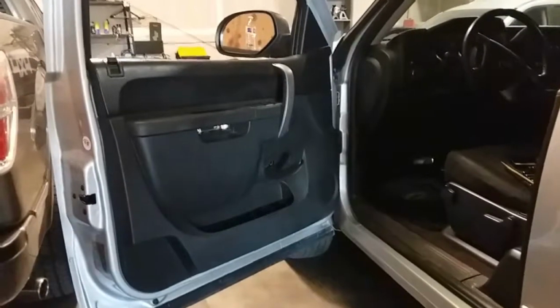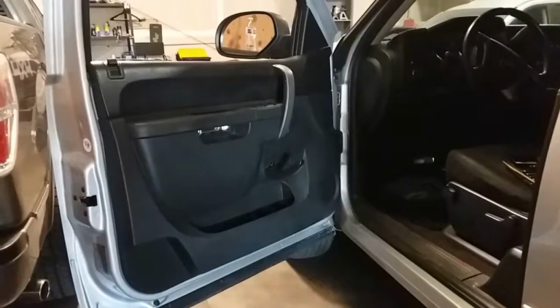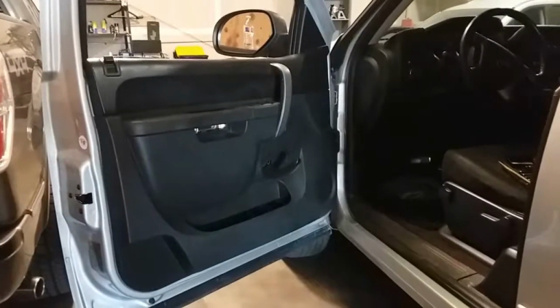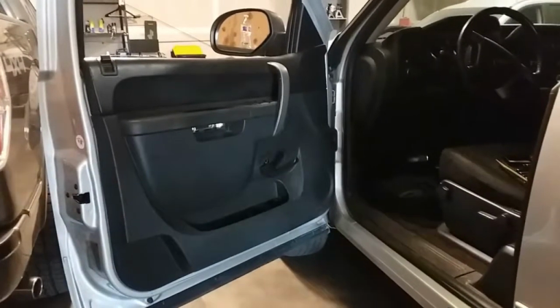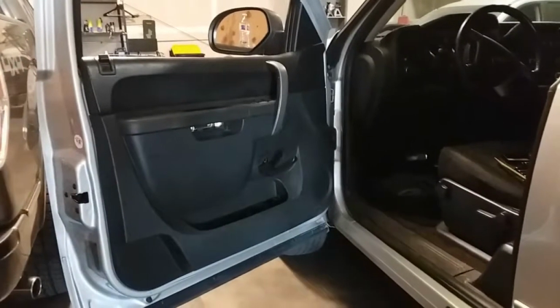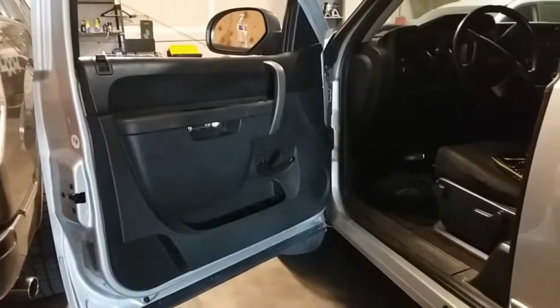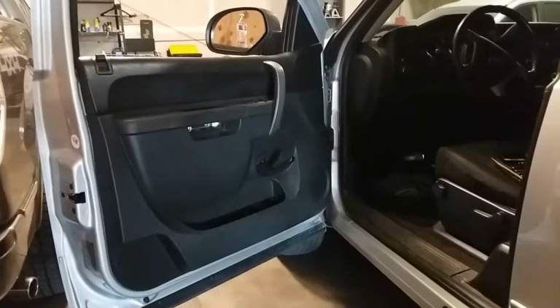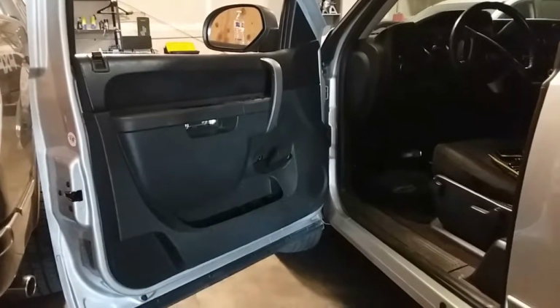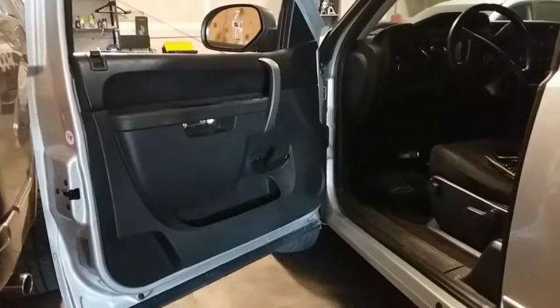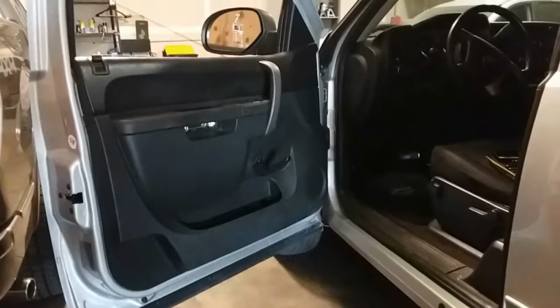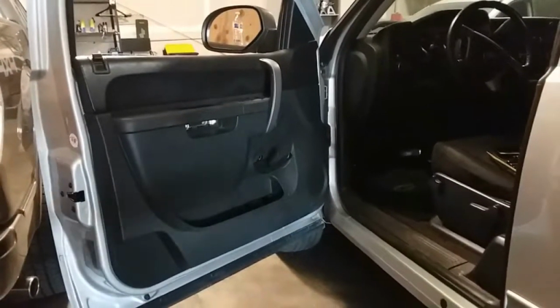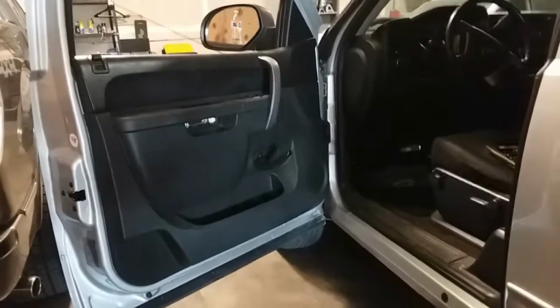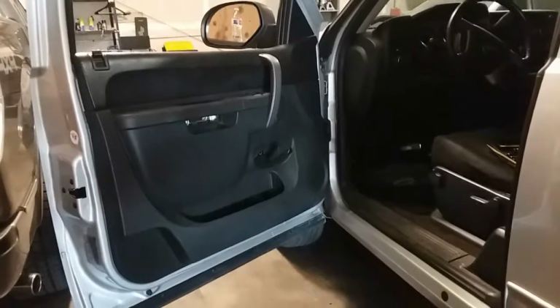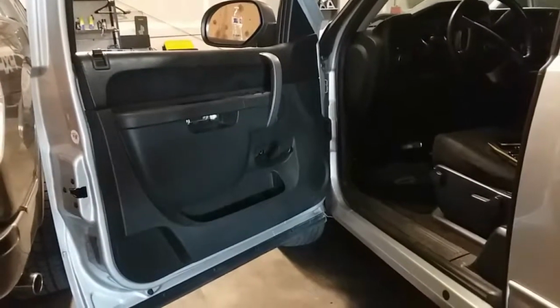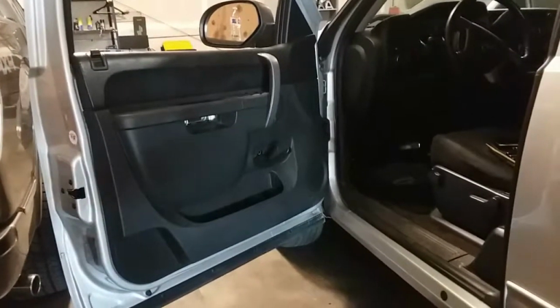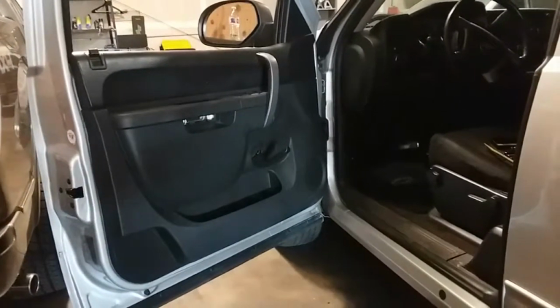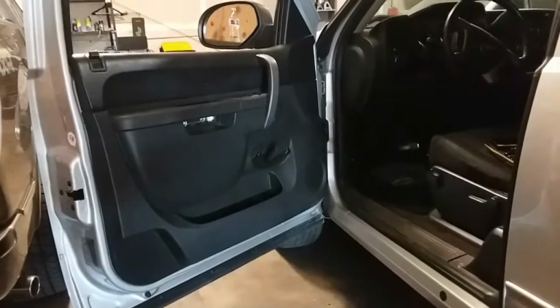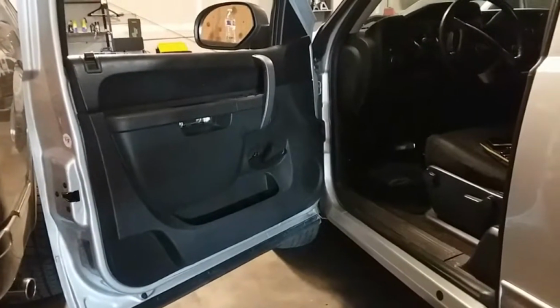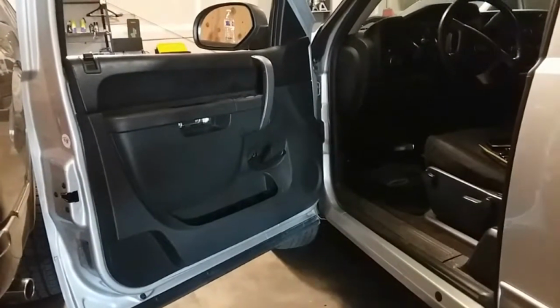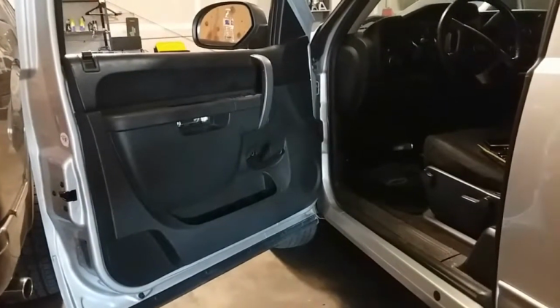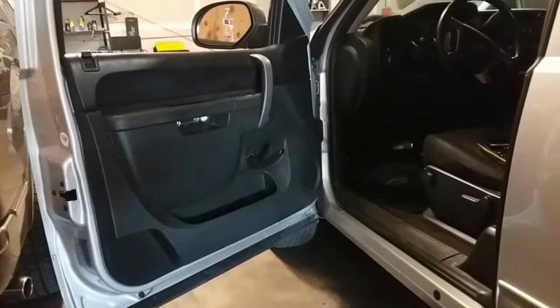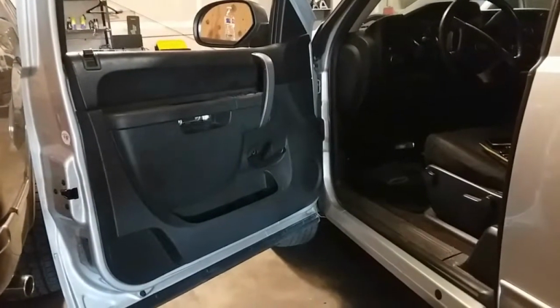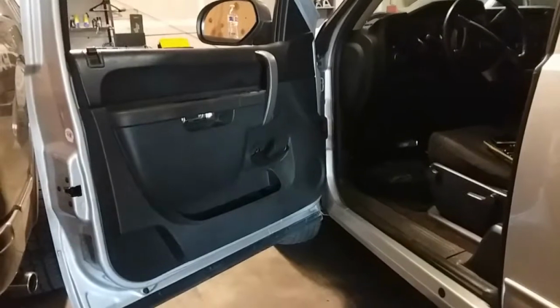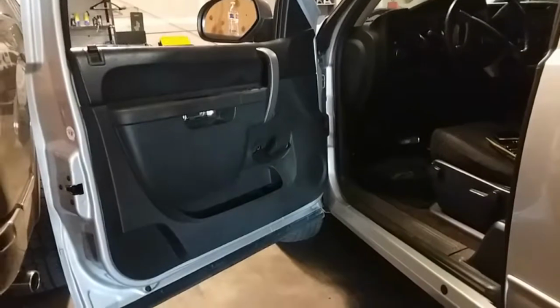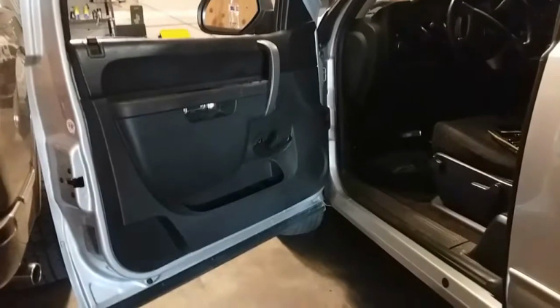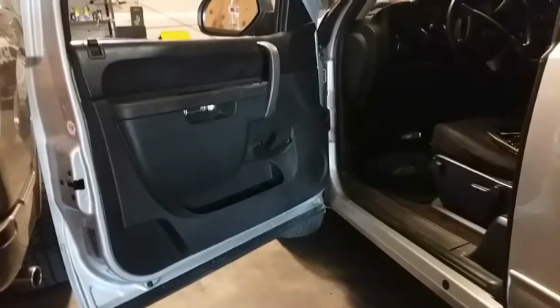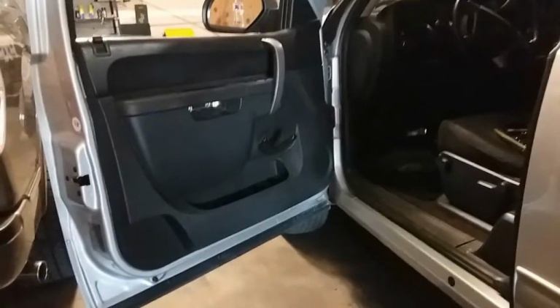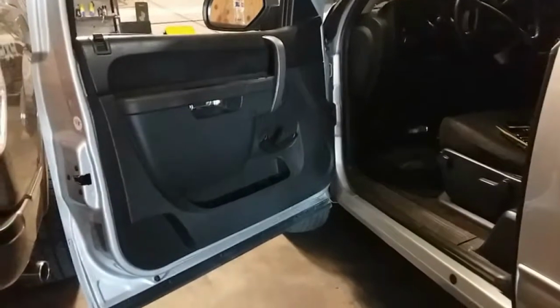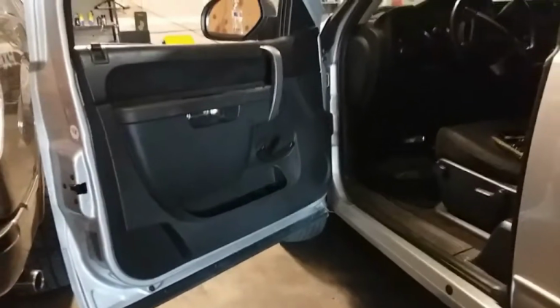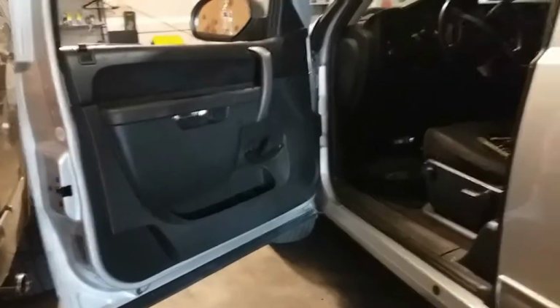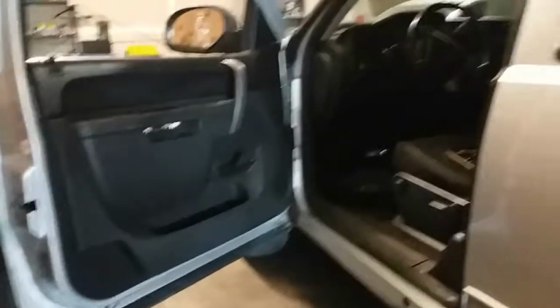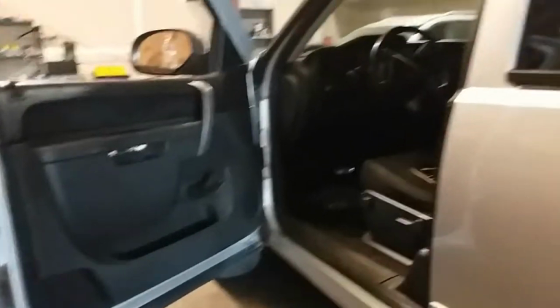Today we're going to remove a door panel on a 2013 Chevy Silverado.